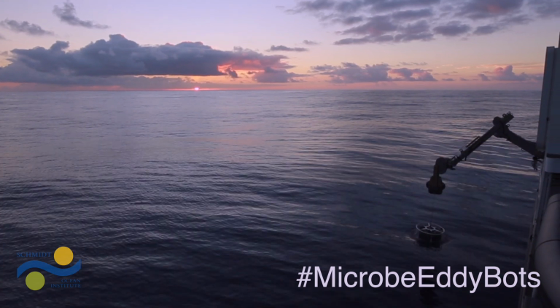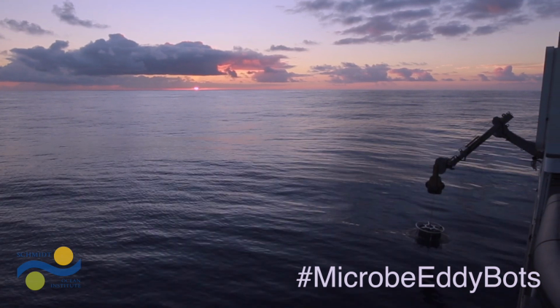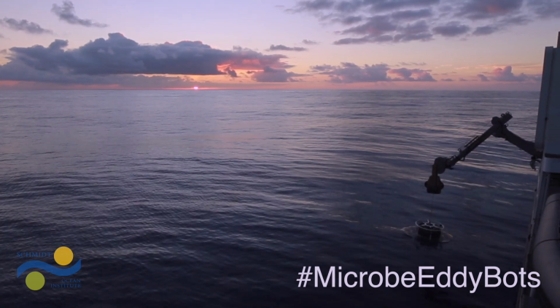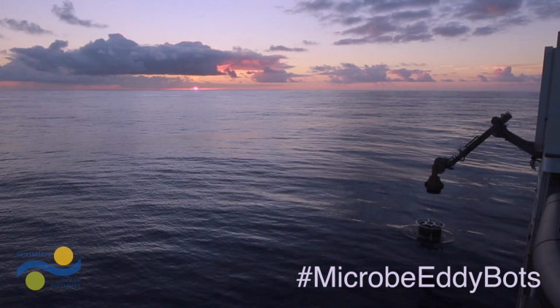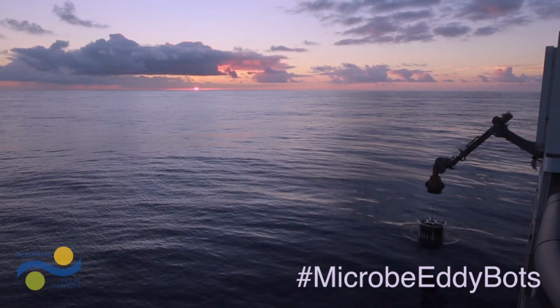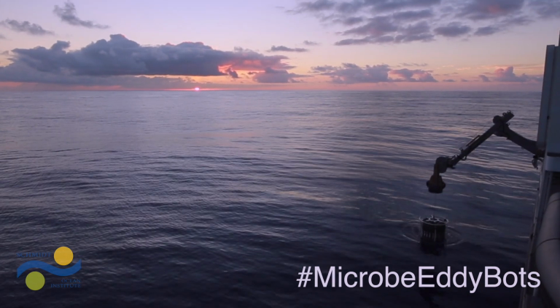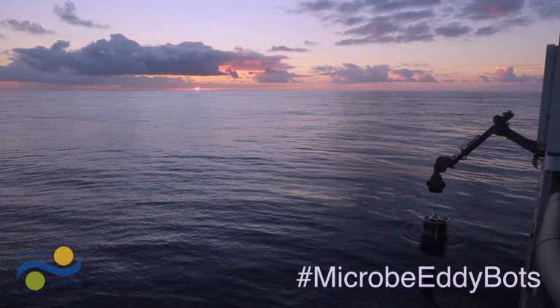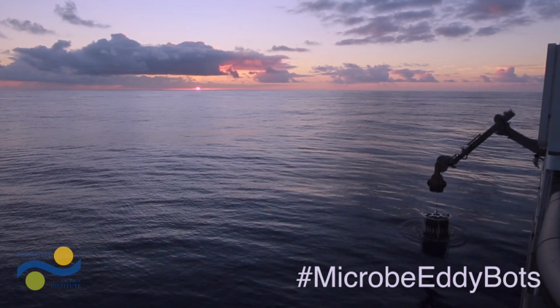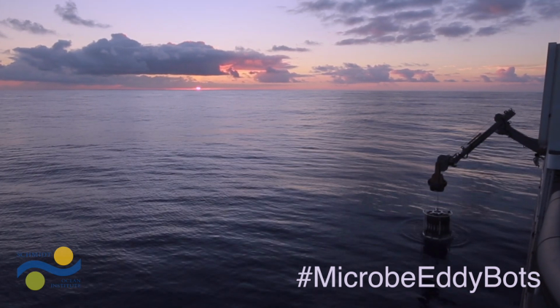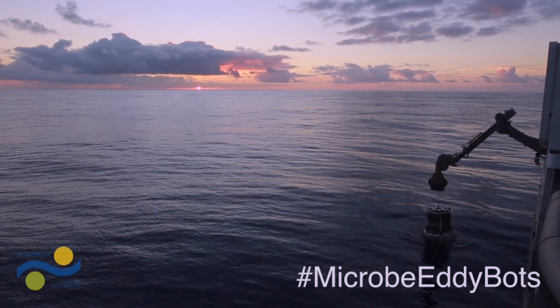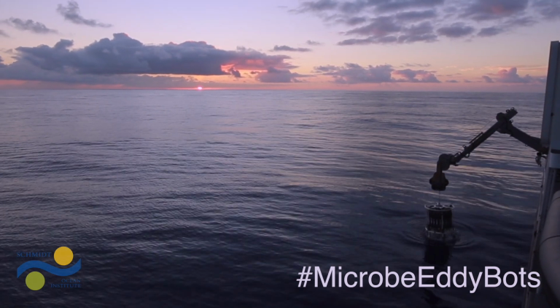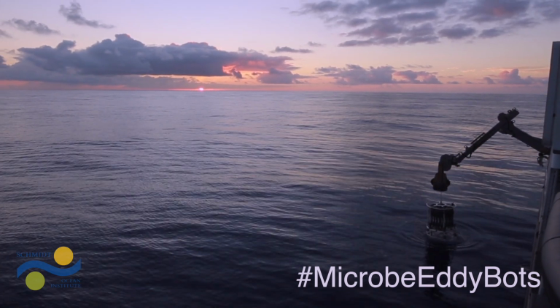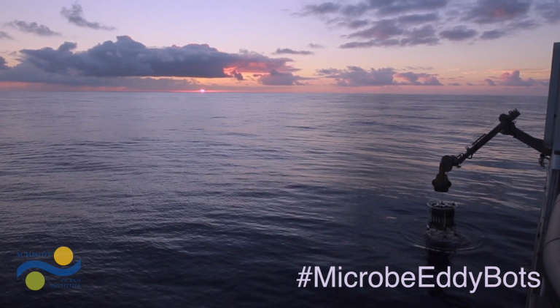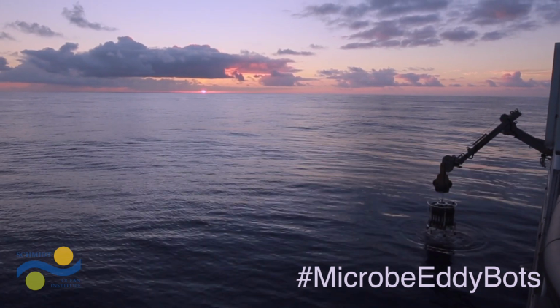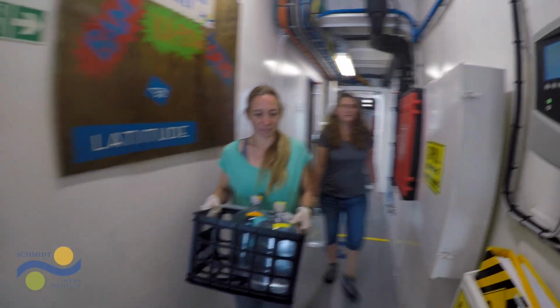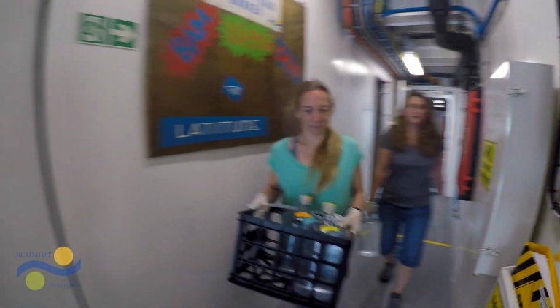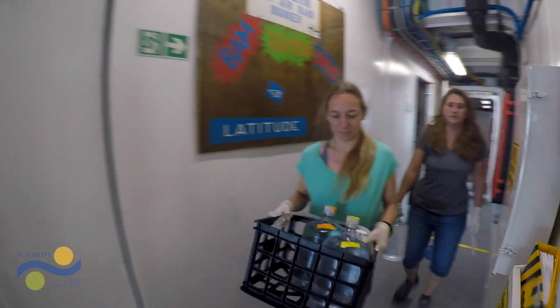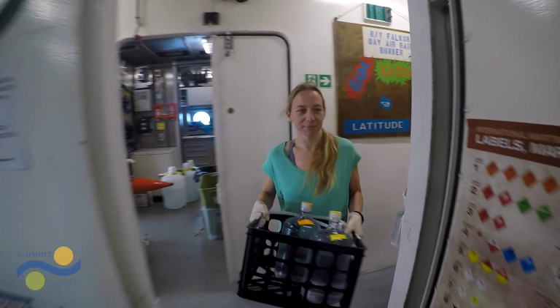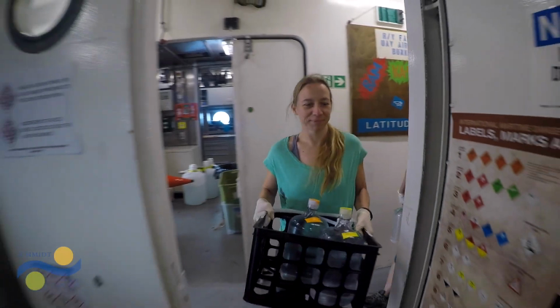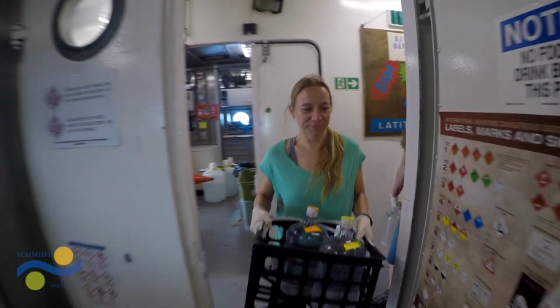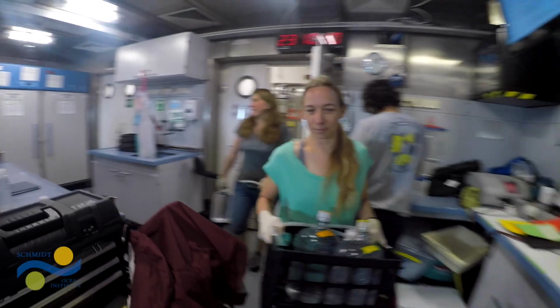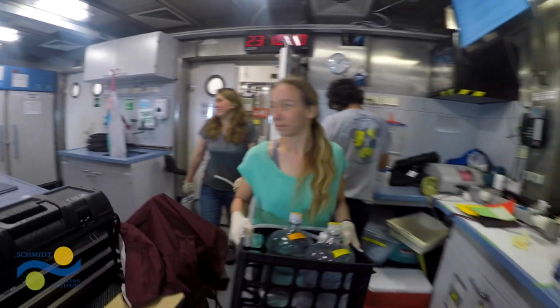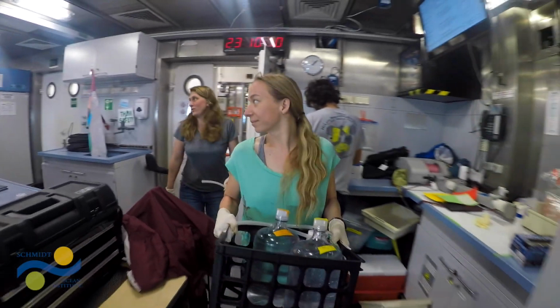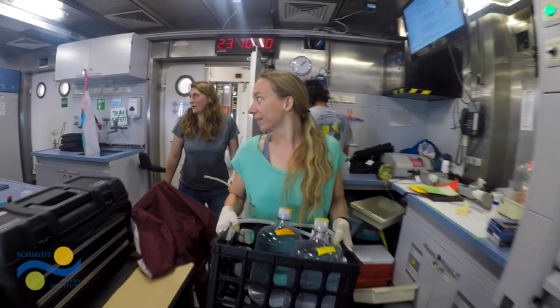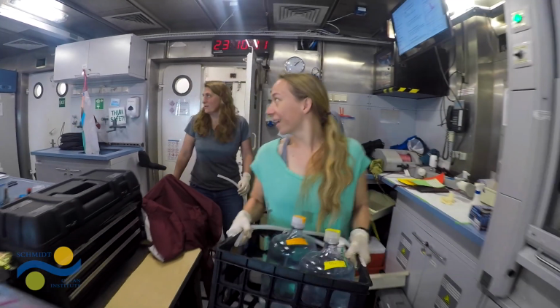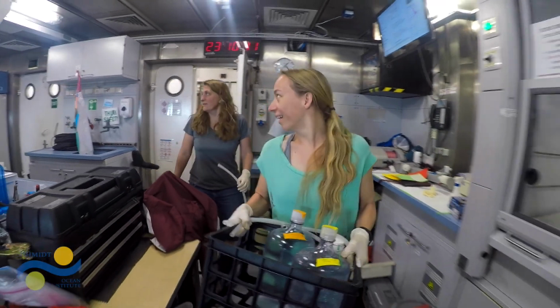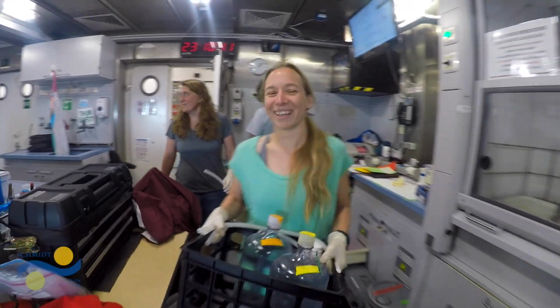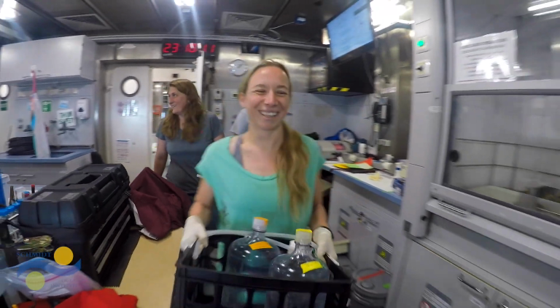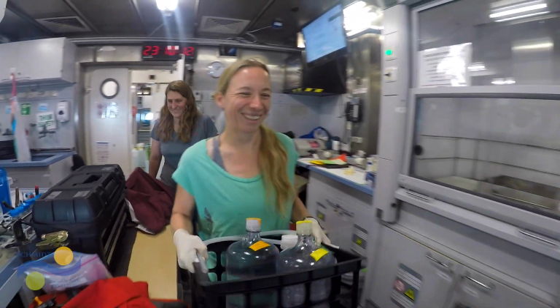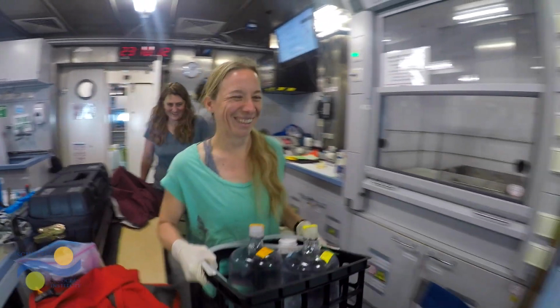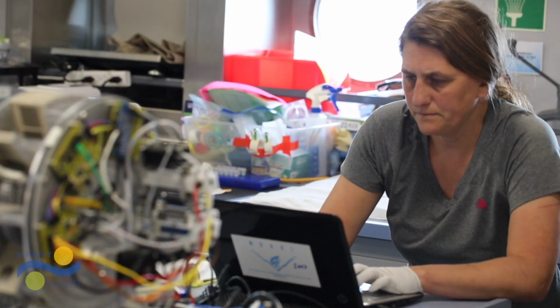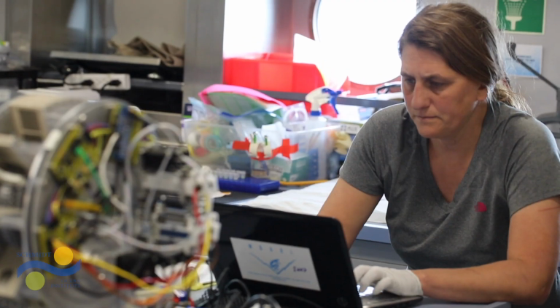We're out in the open ocean, north of the Hawaiian Islands, studying an eddy system using a mix of classic techniques and cutting-edge technology.